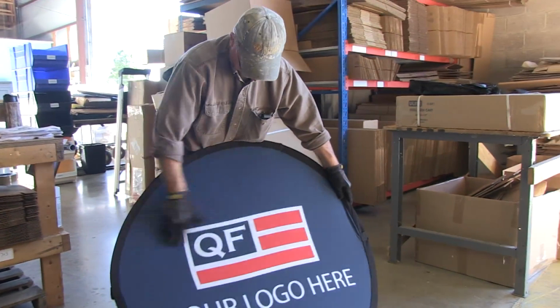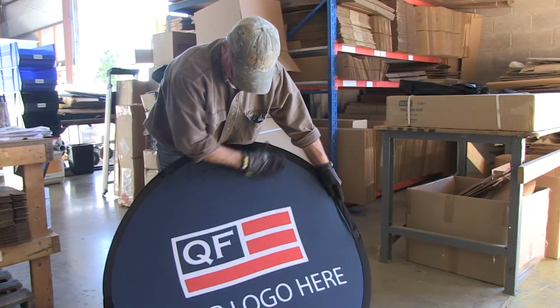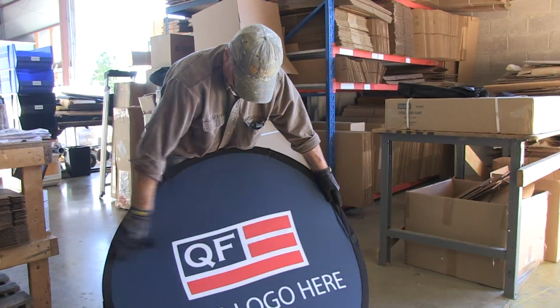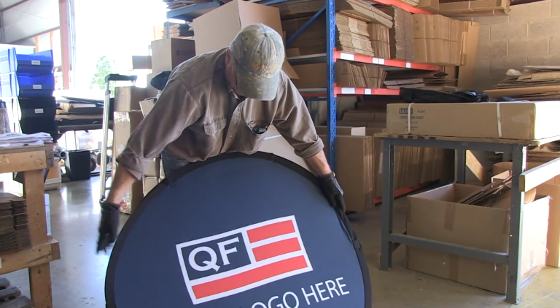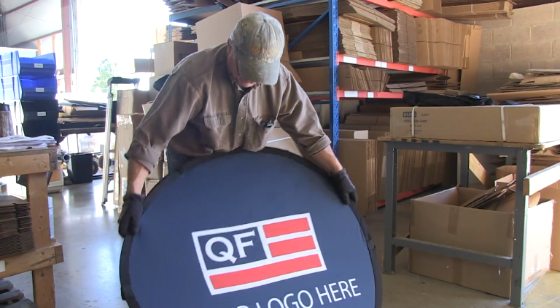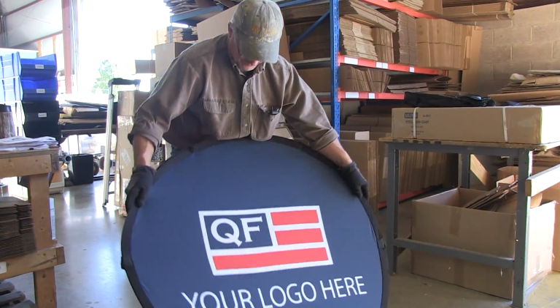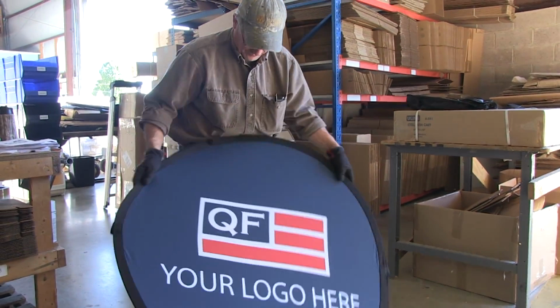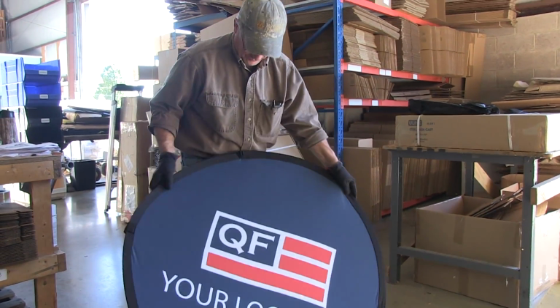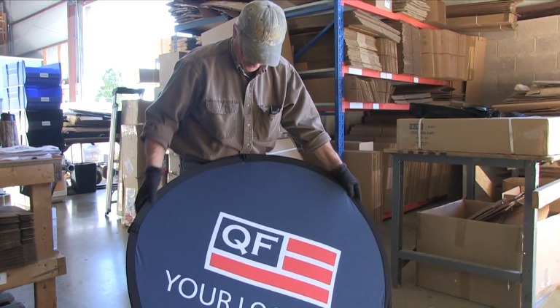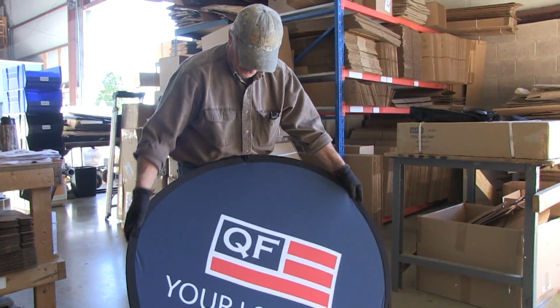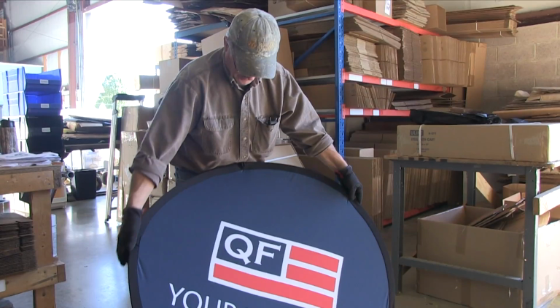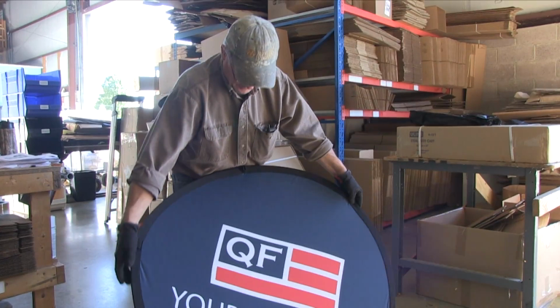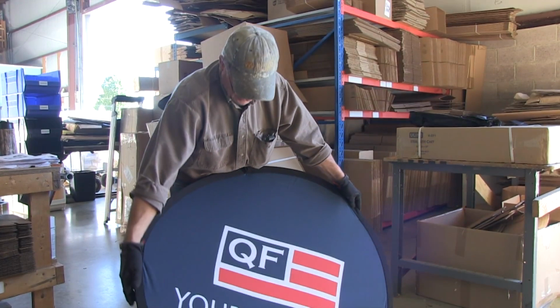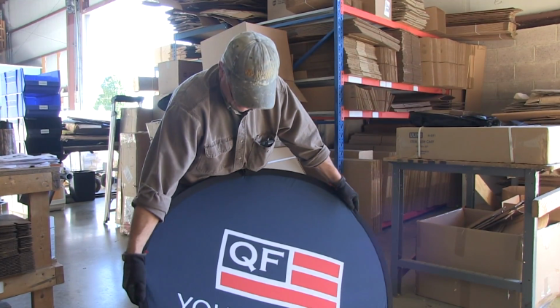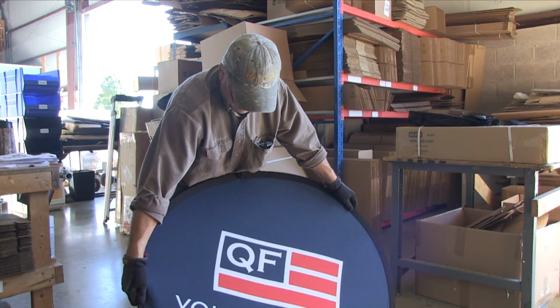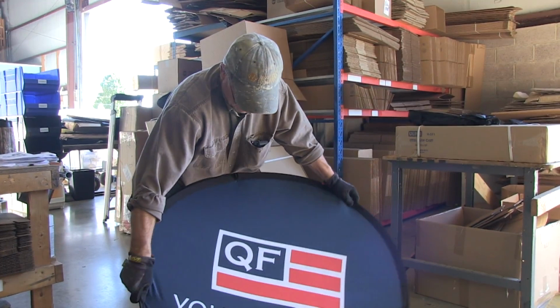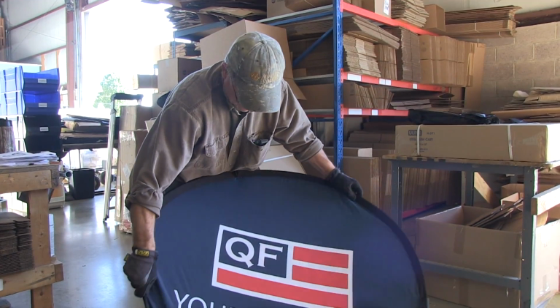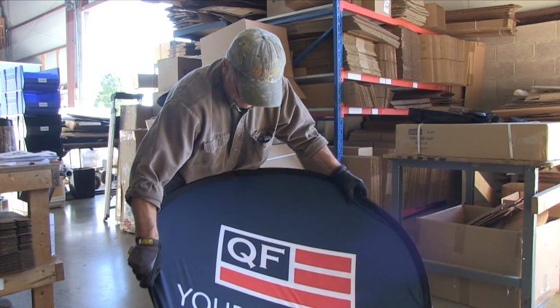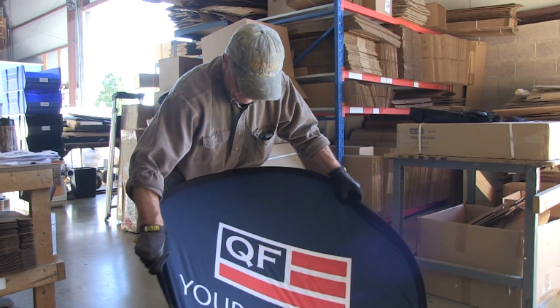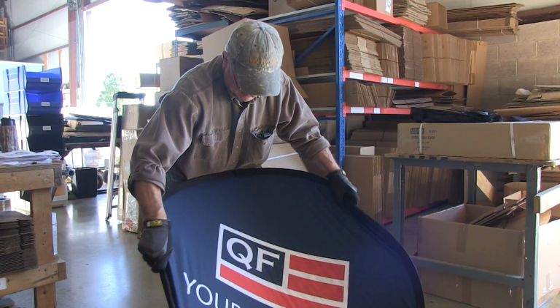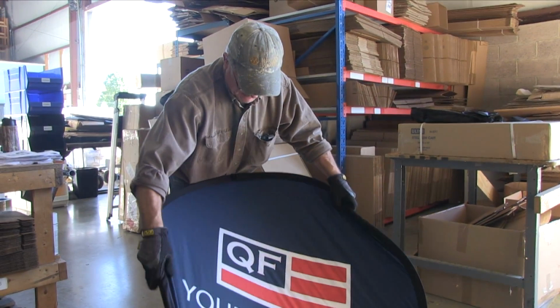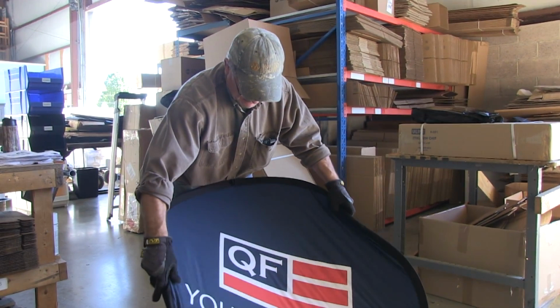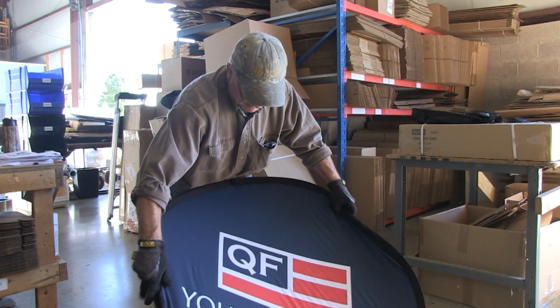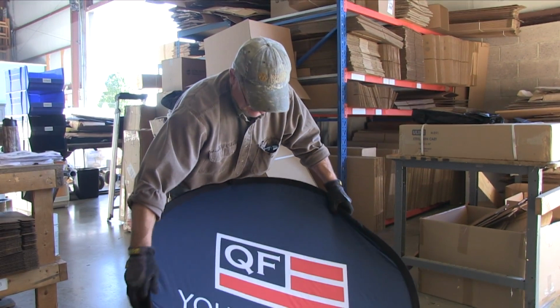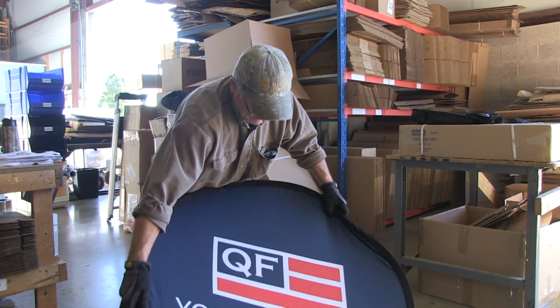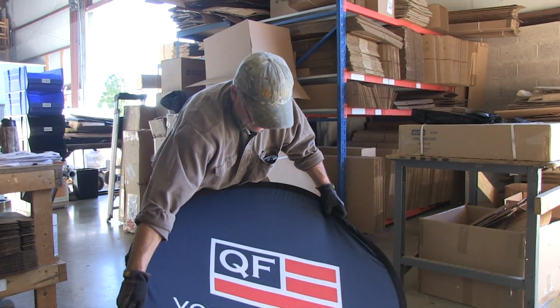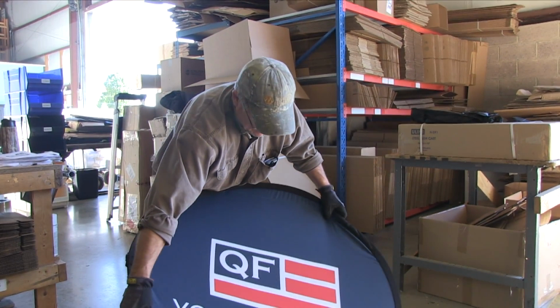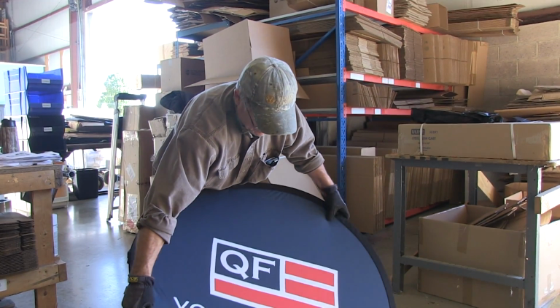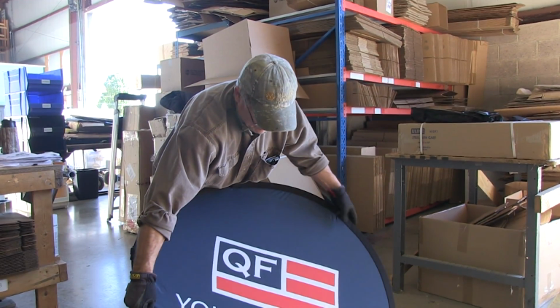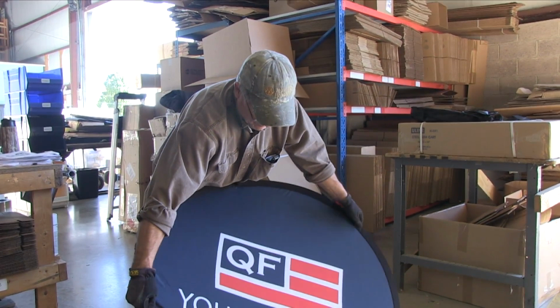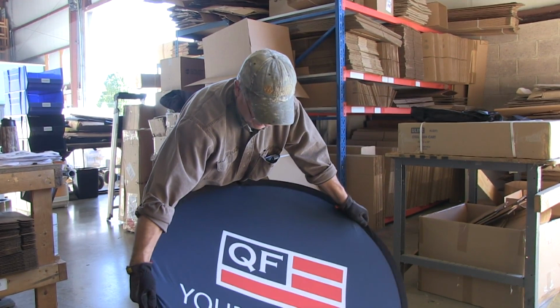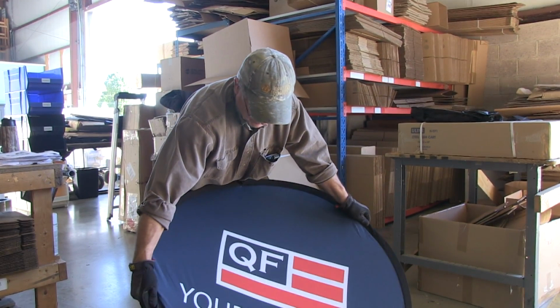Step 2: Begin to fold the outside edges inward, using your wrists to gradually fold the top towards the ground.